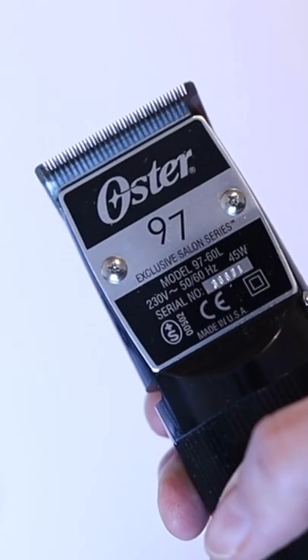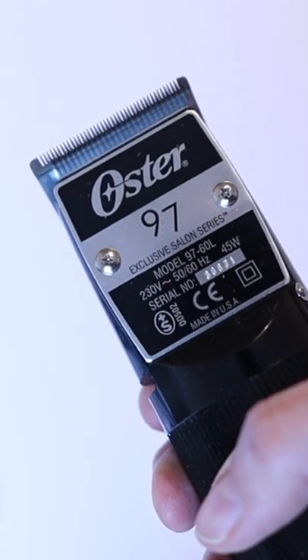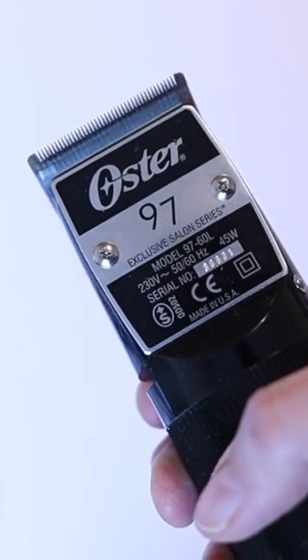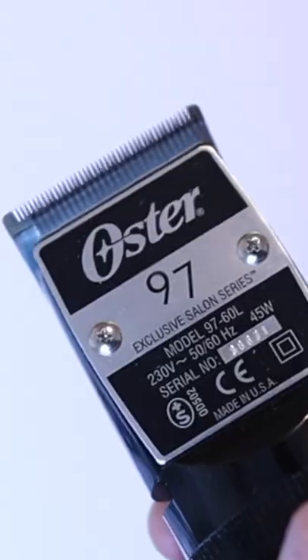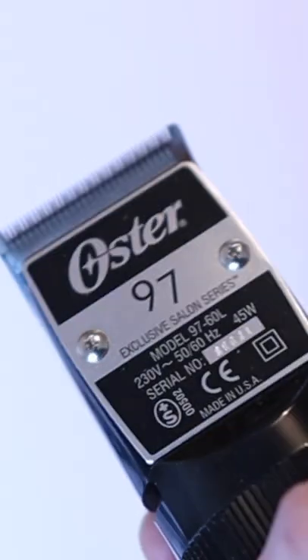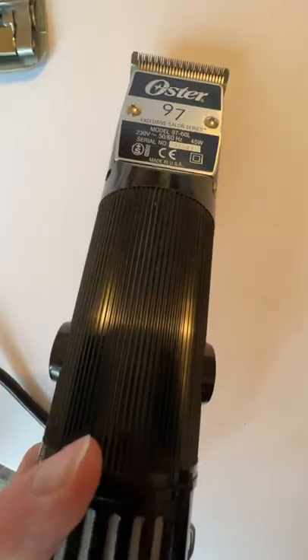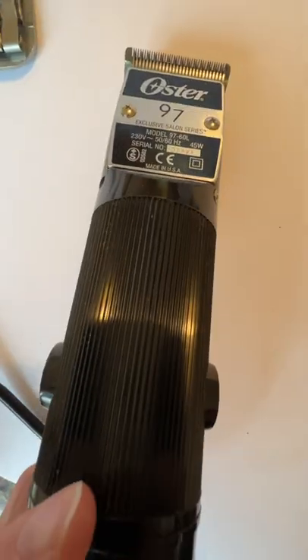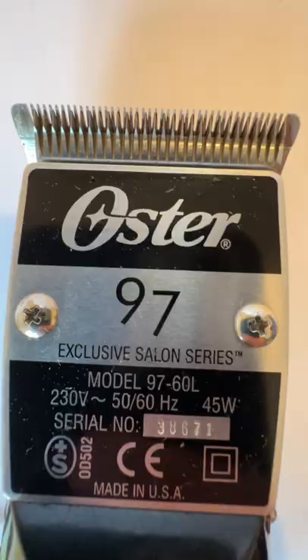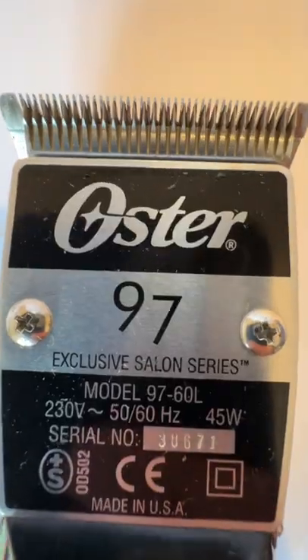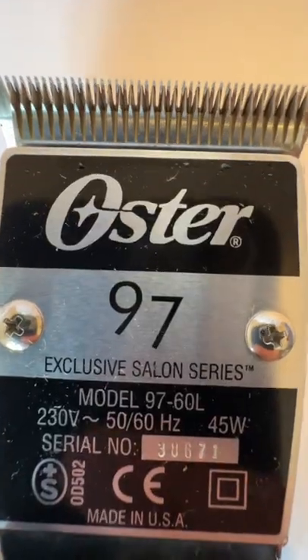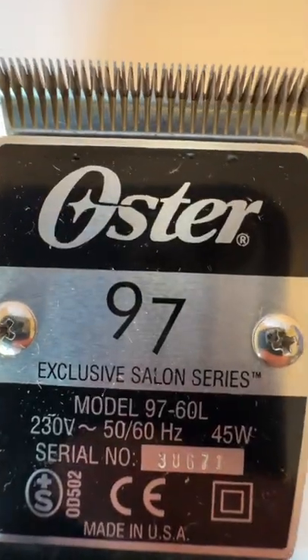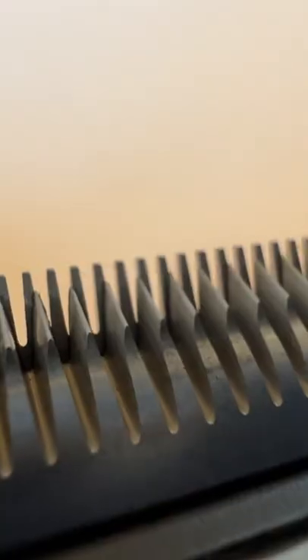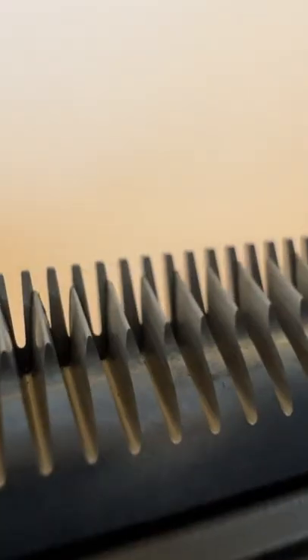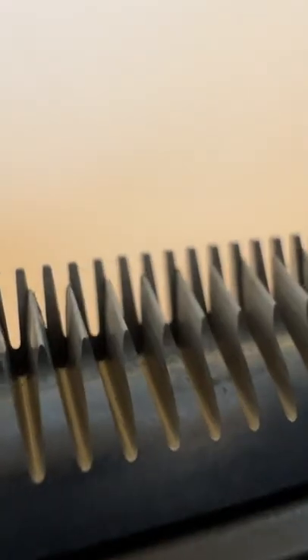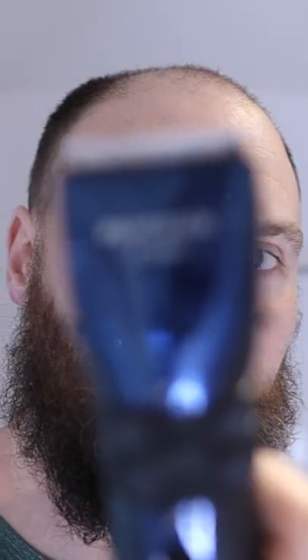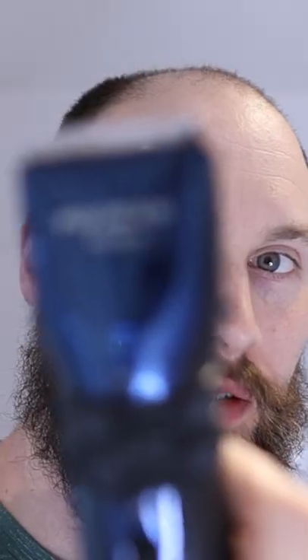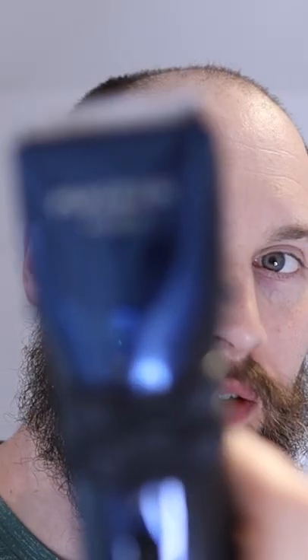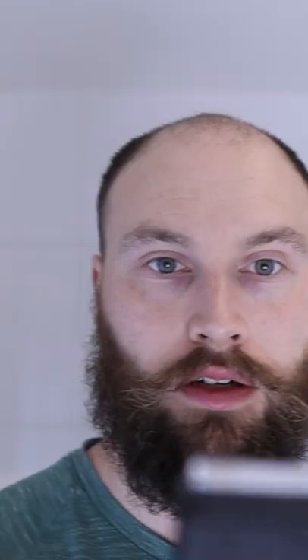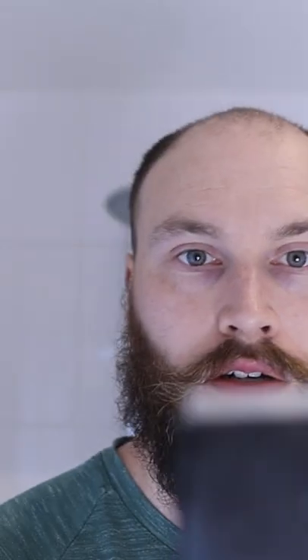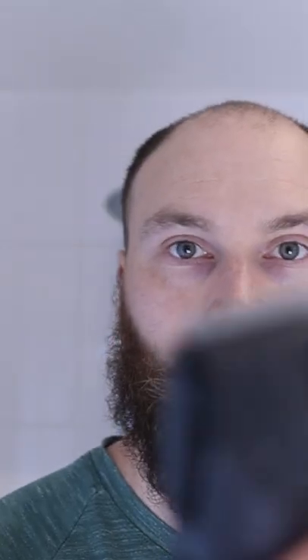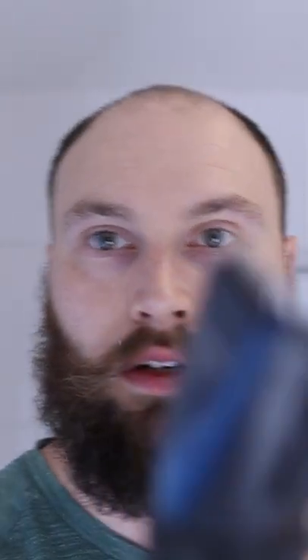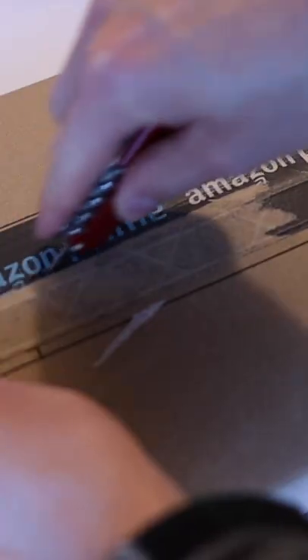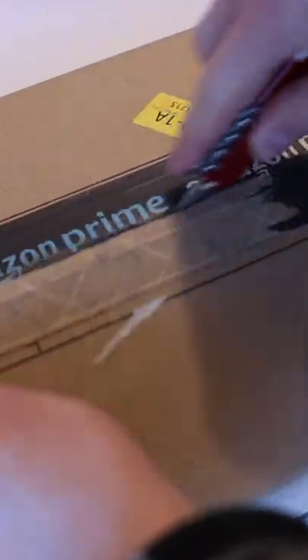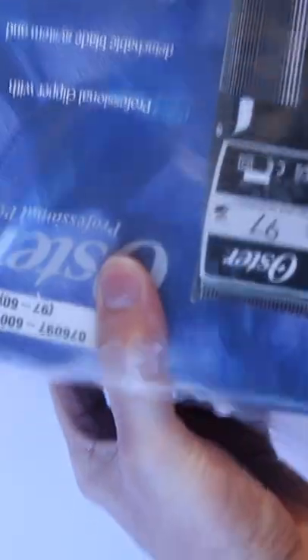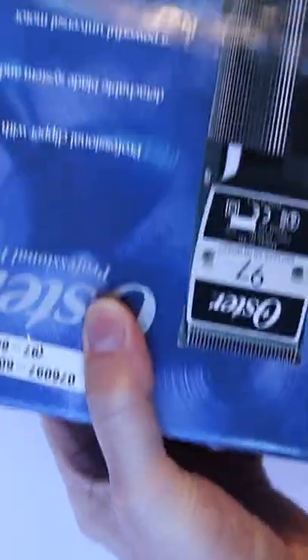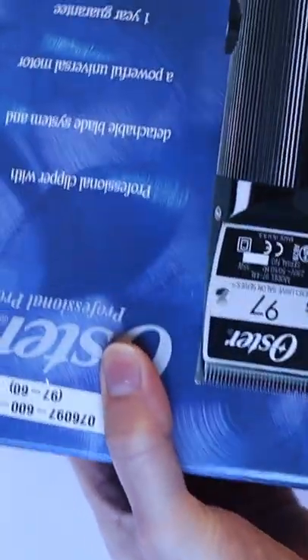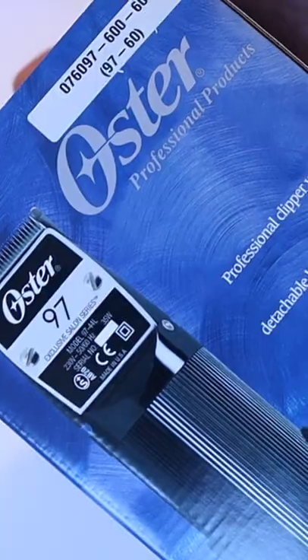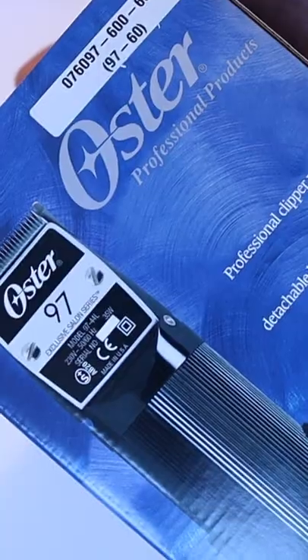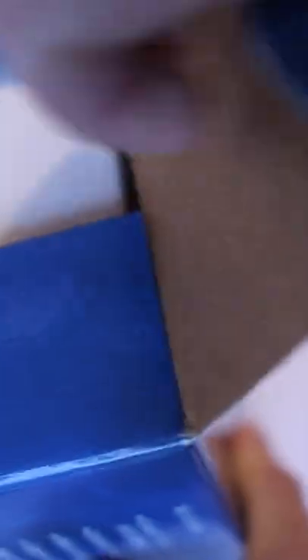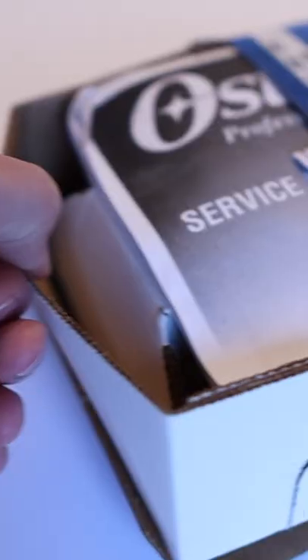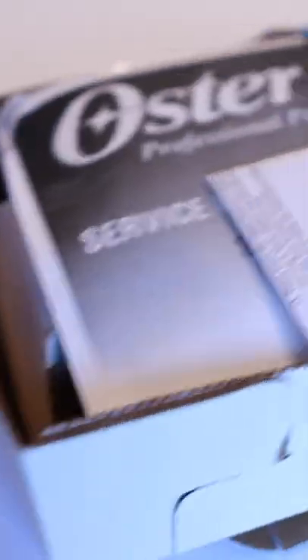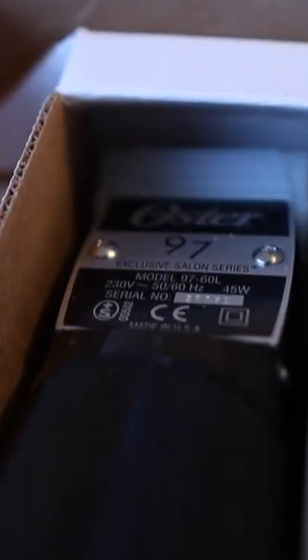These are the world's closest cutting hair clippers. These are normal clippers. I got these on Amazon — they were over 200 pounds.